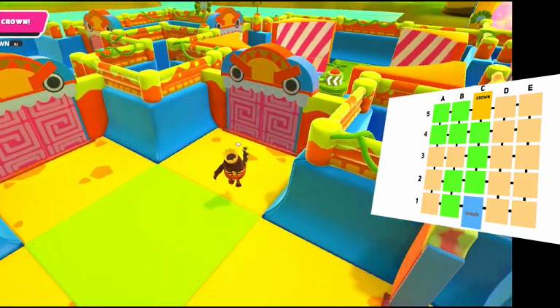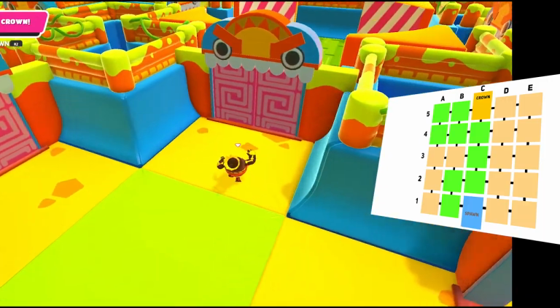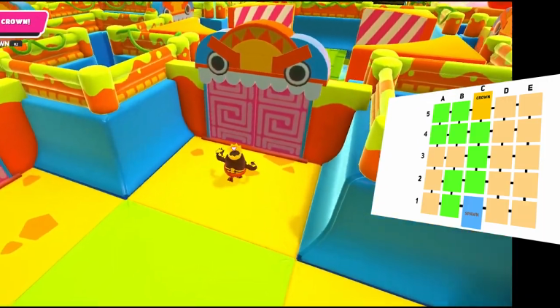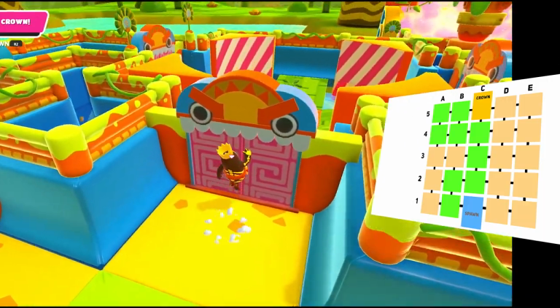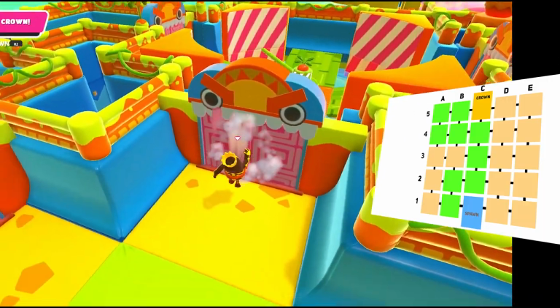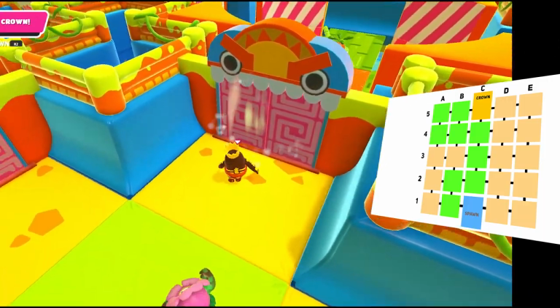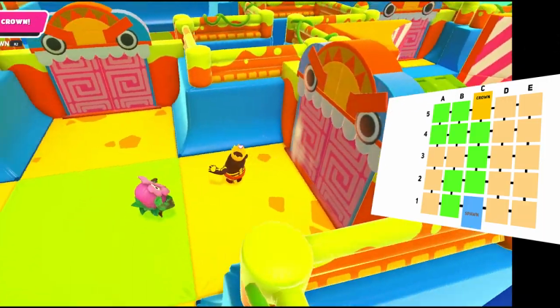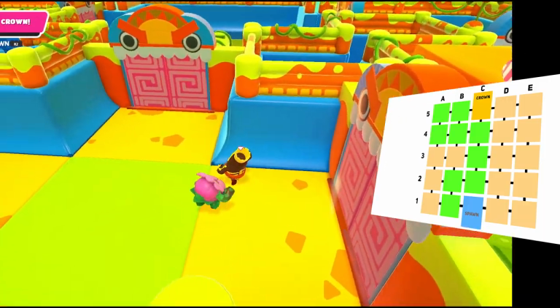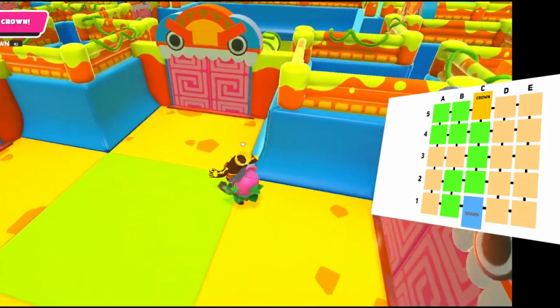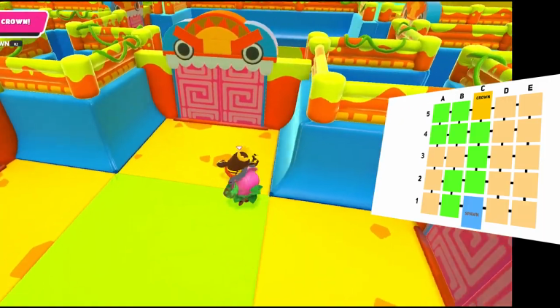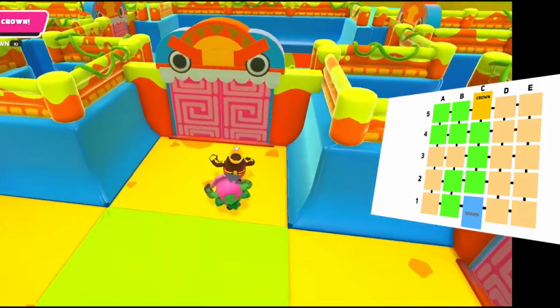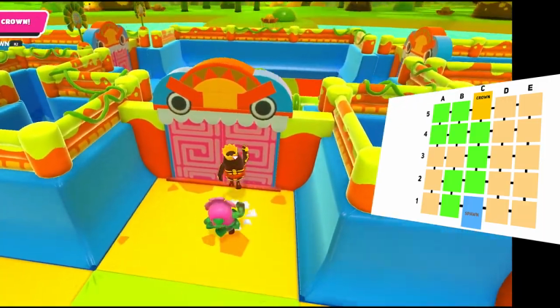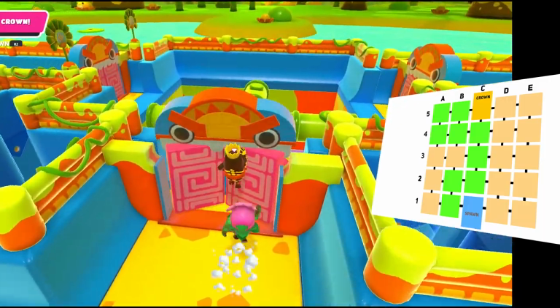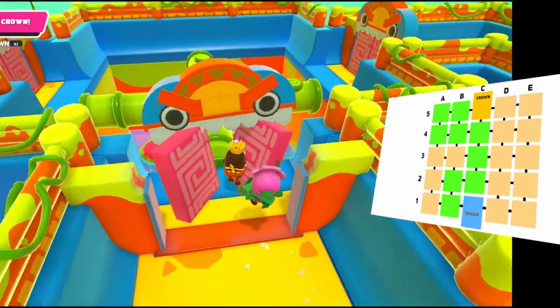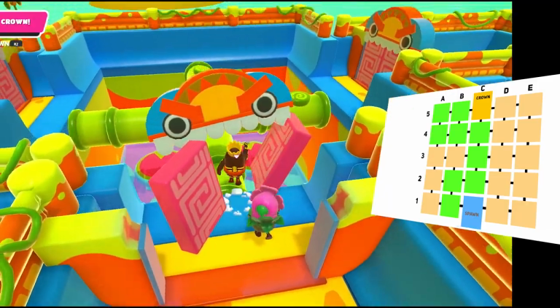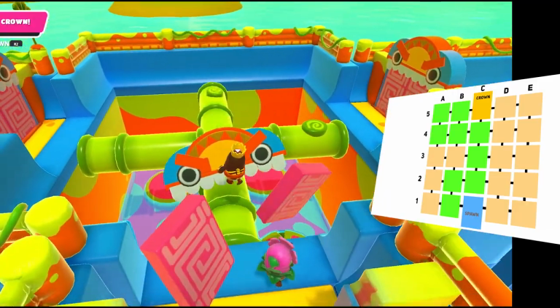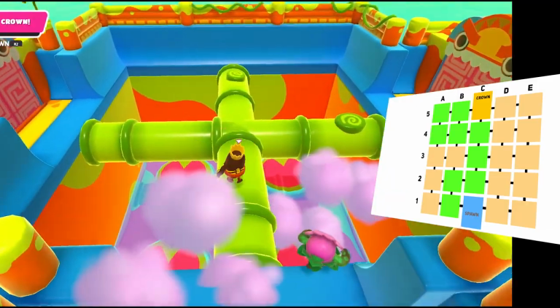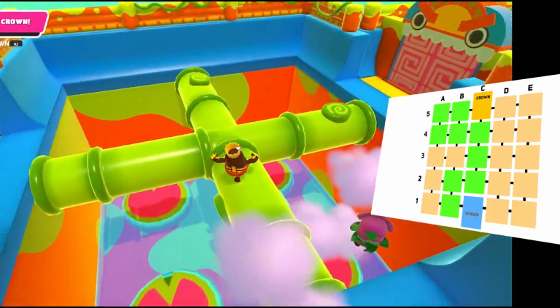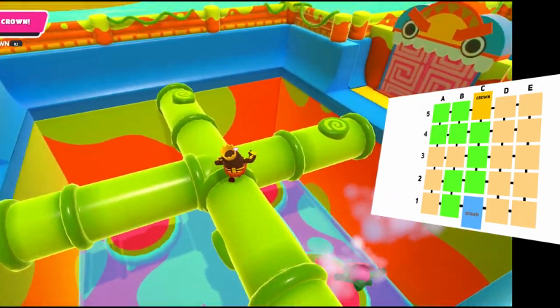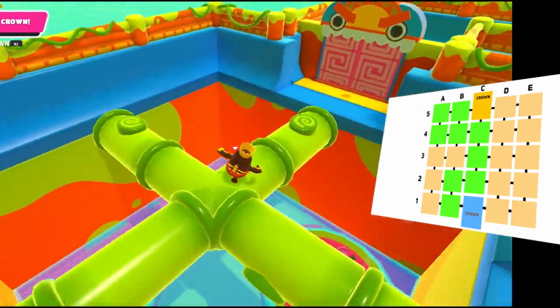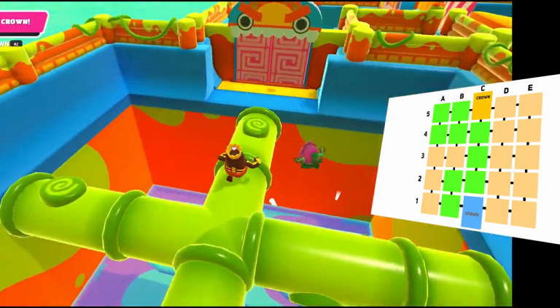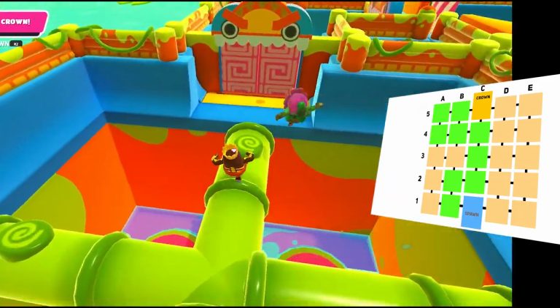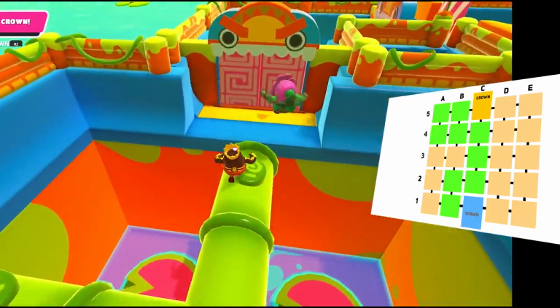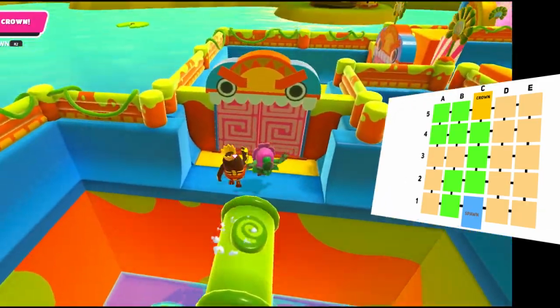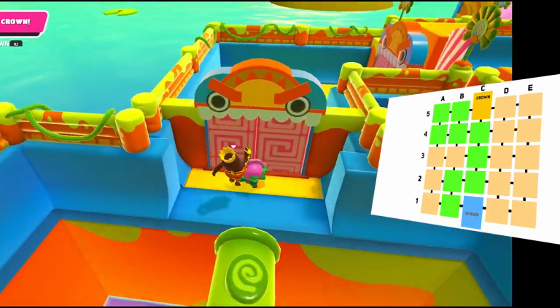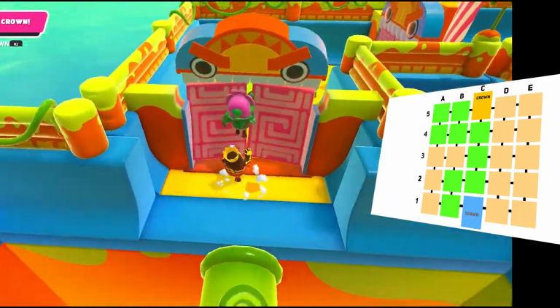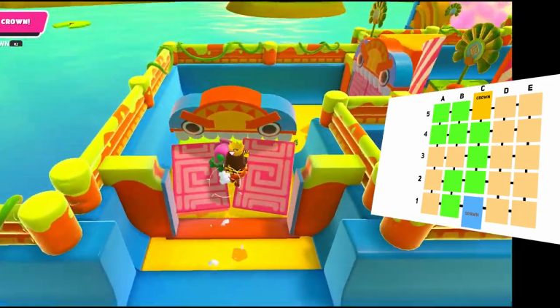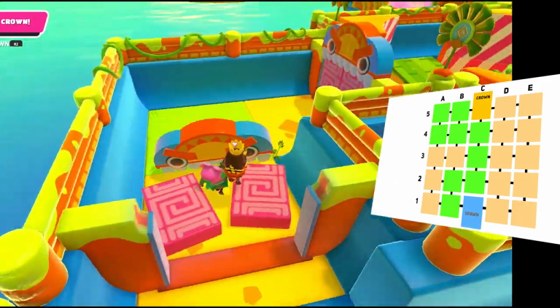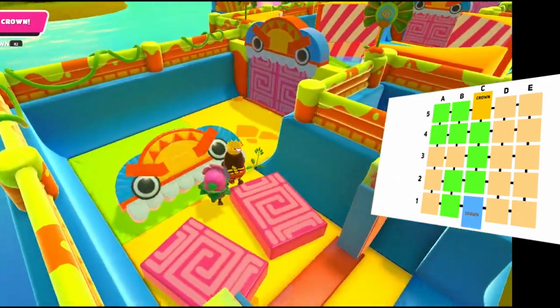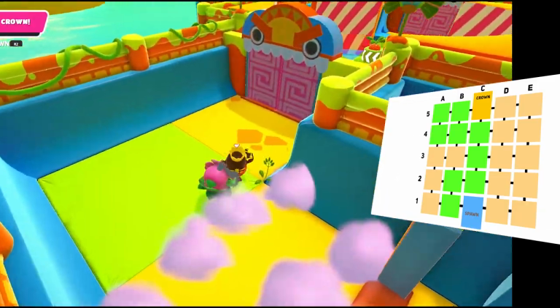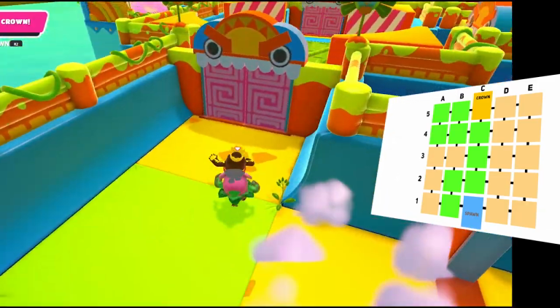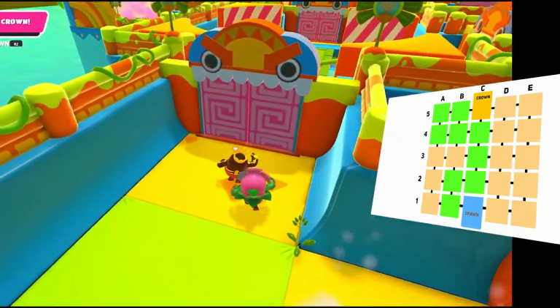Knowing which row you're in will take some awareness and time to develop, but my recommendation is to just count which row you're in. So if you're in row one, say one, and then when you cross the door, say row two, then row three, row four. You just have to automatically count it — or at least that's what I do anyway.